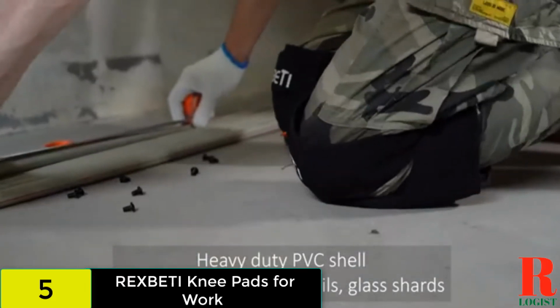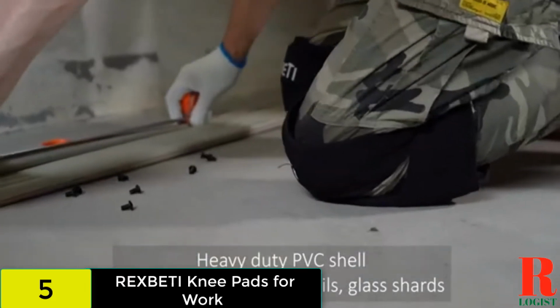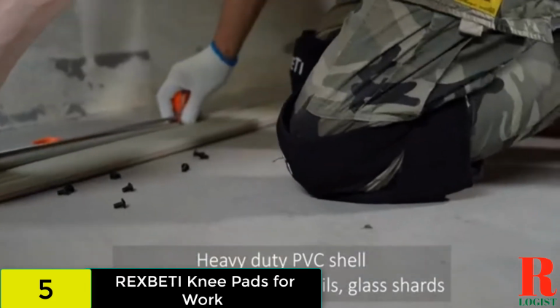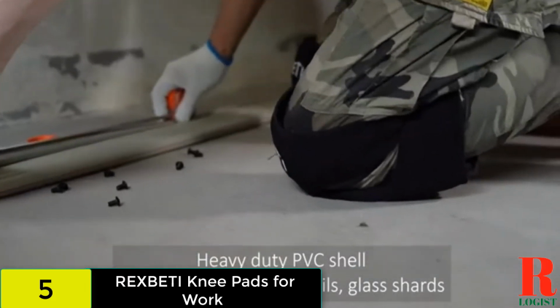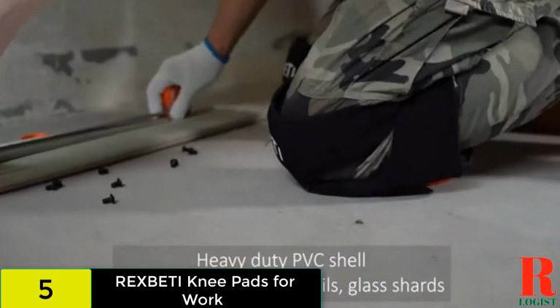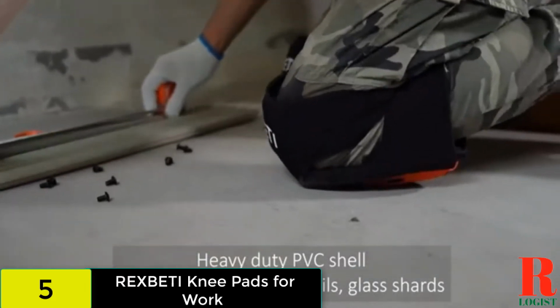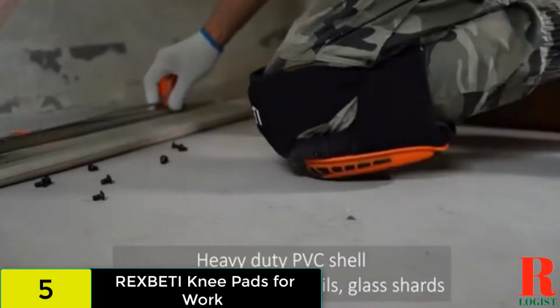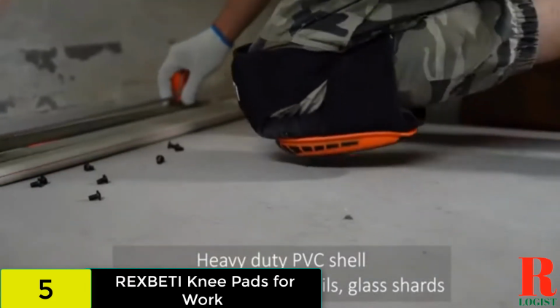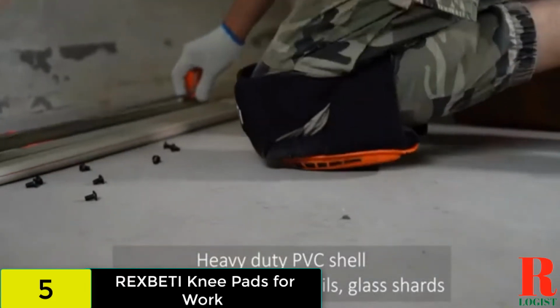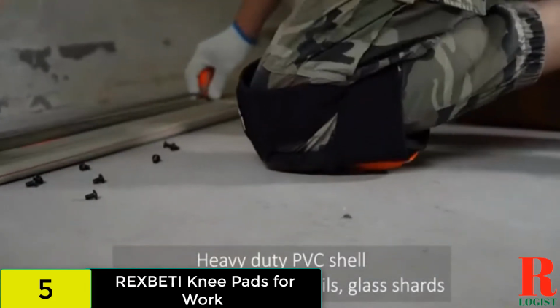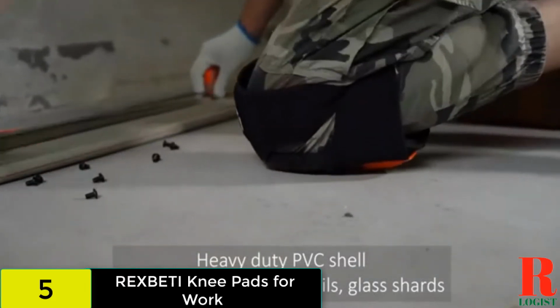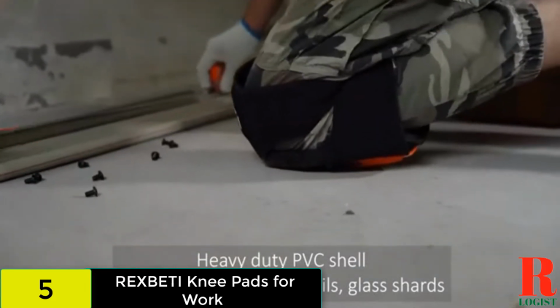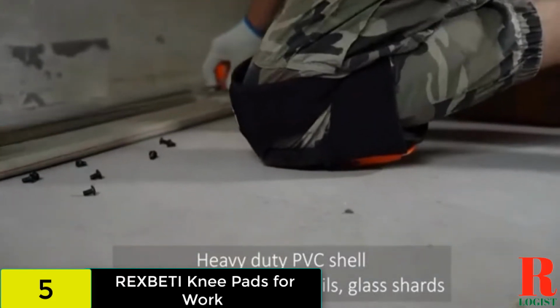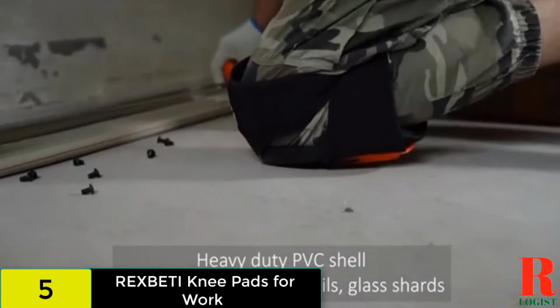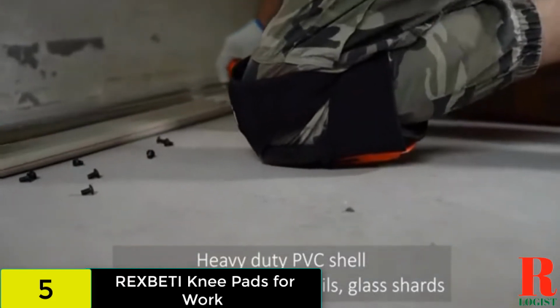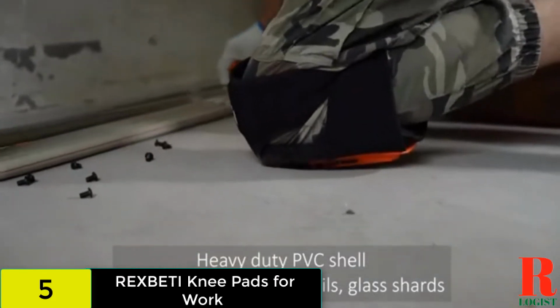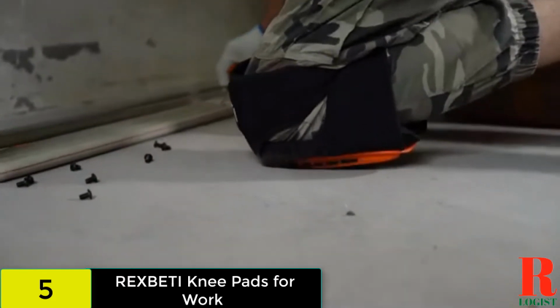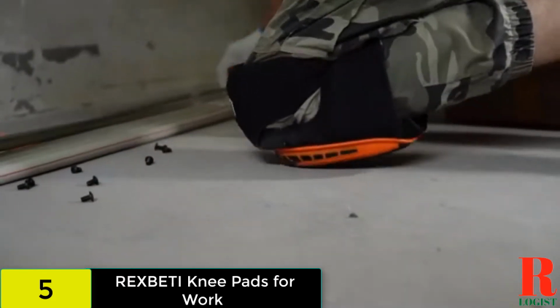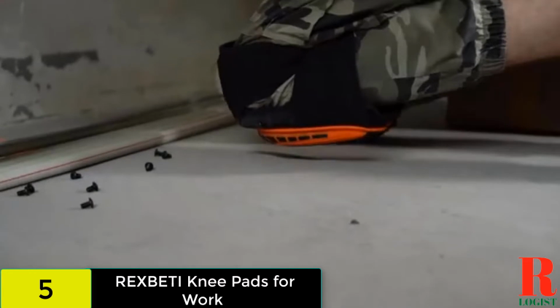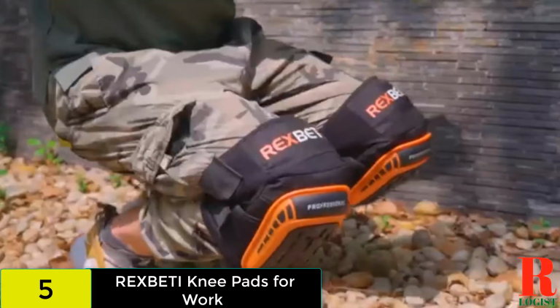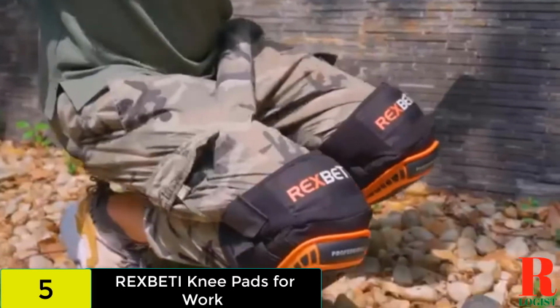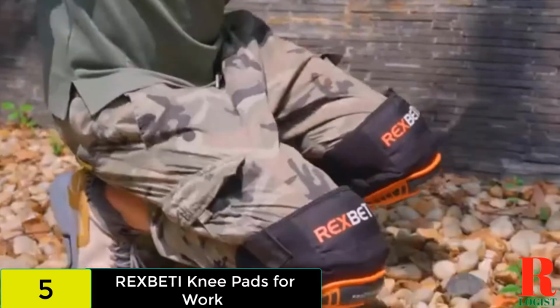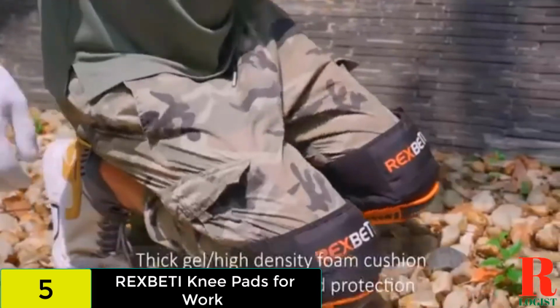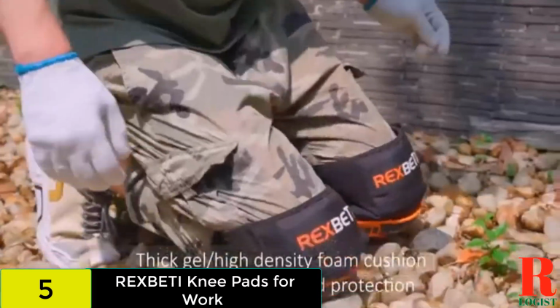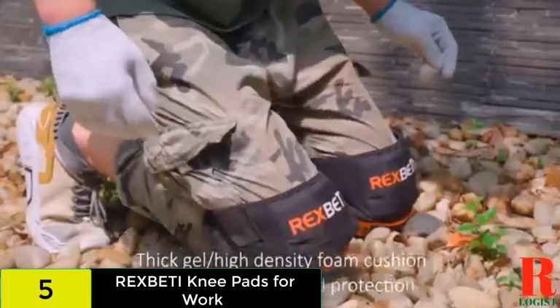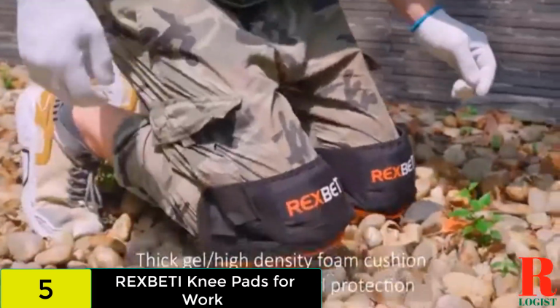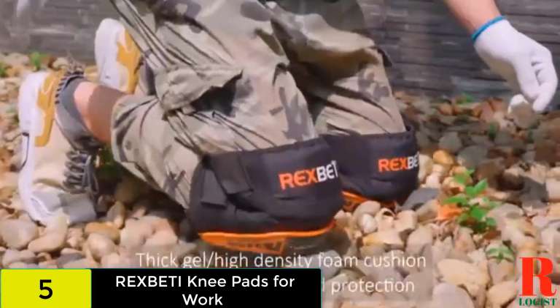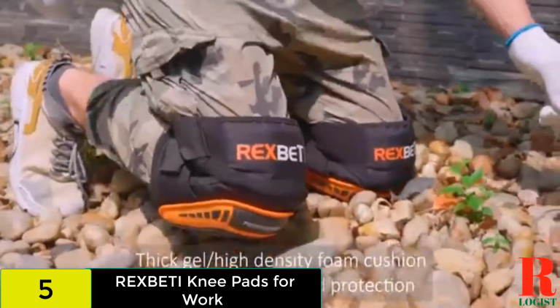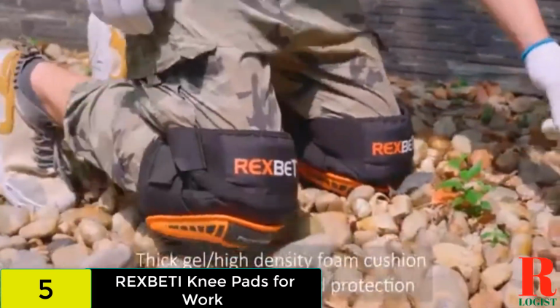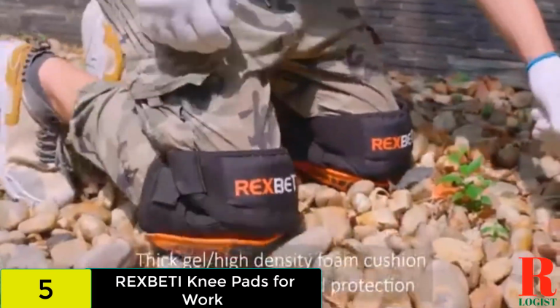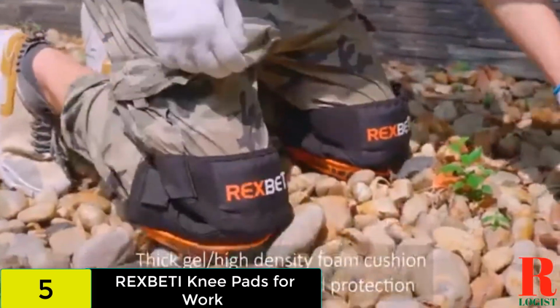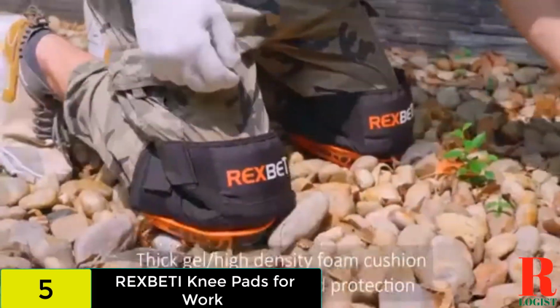Your knees might move around under the pads. The straps might cut into your legs, especially if you wear the pads with shorts.